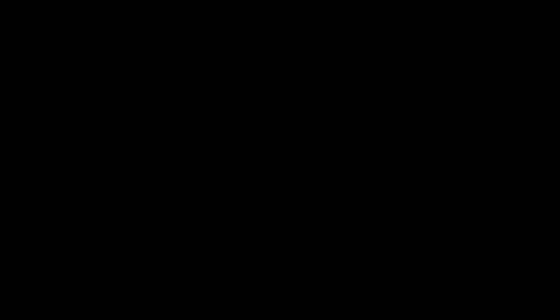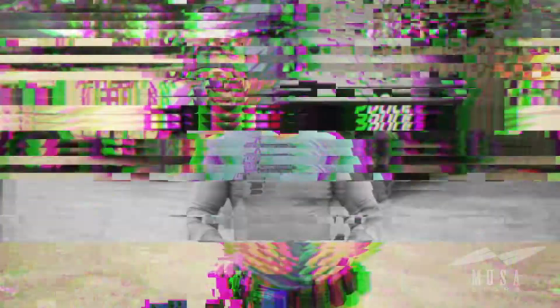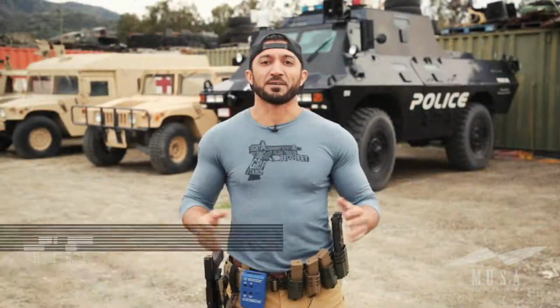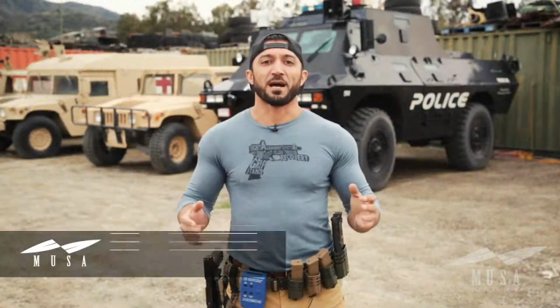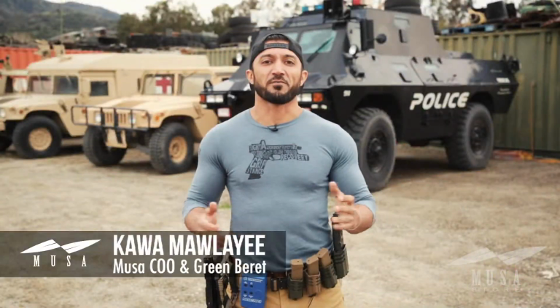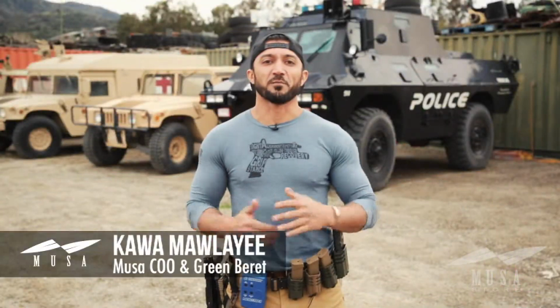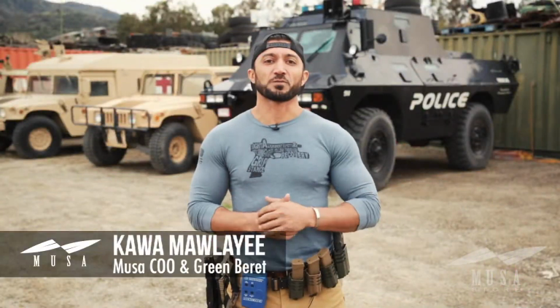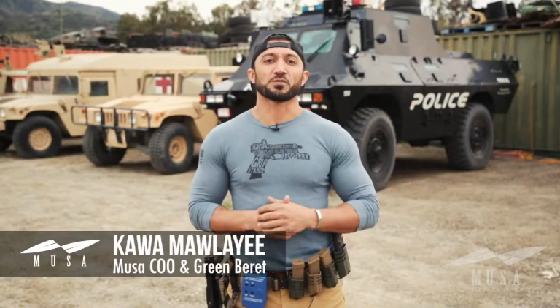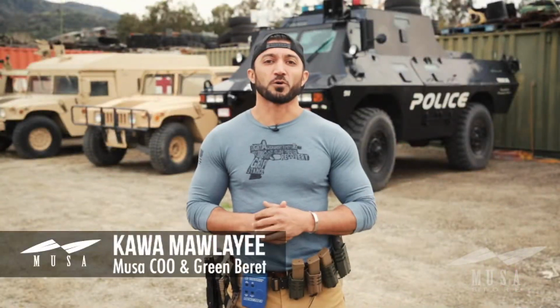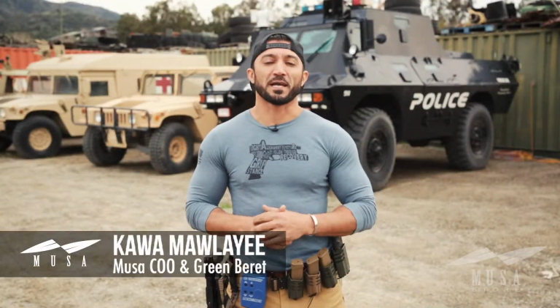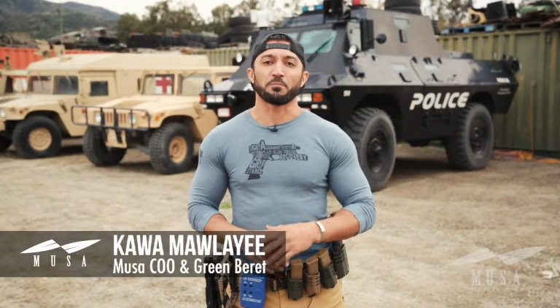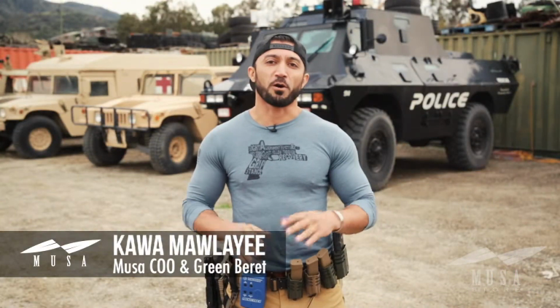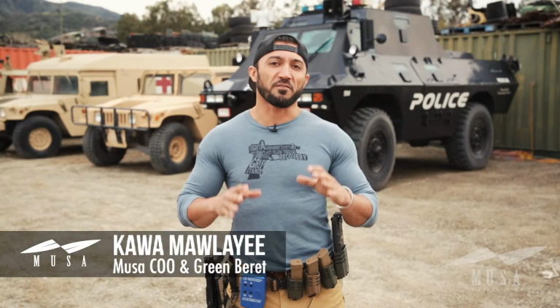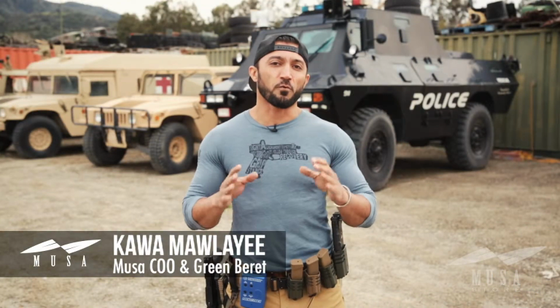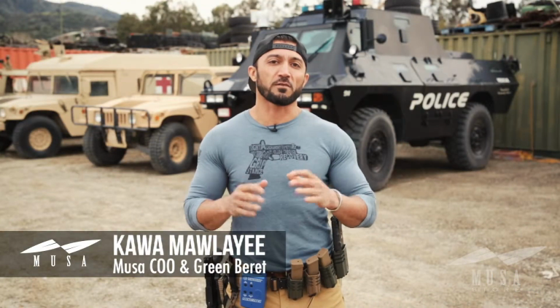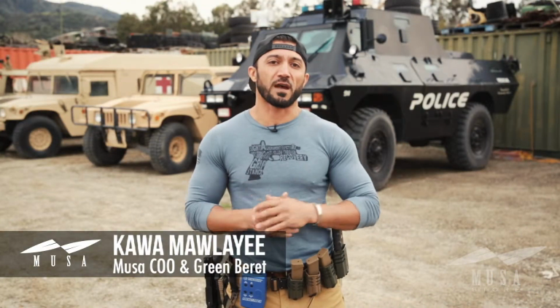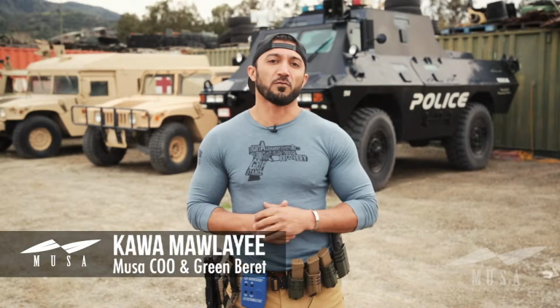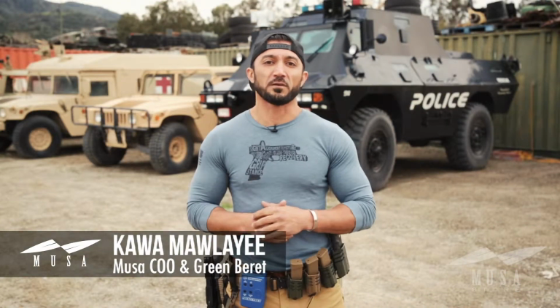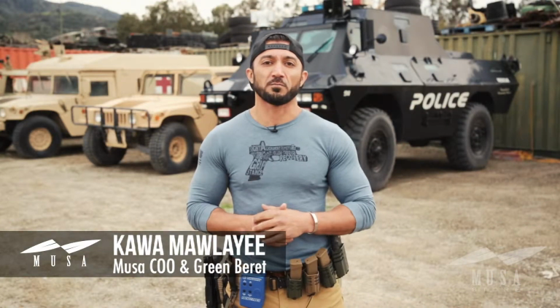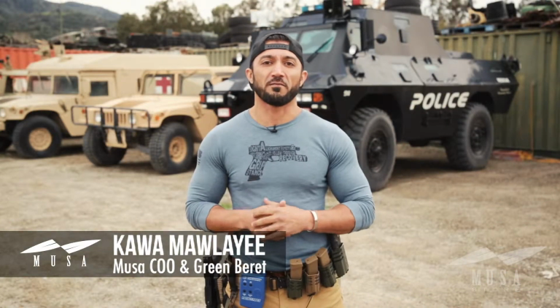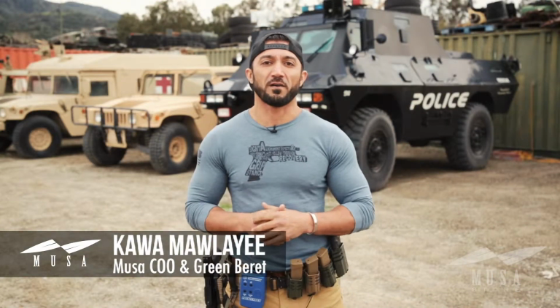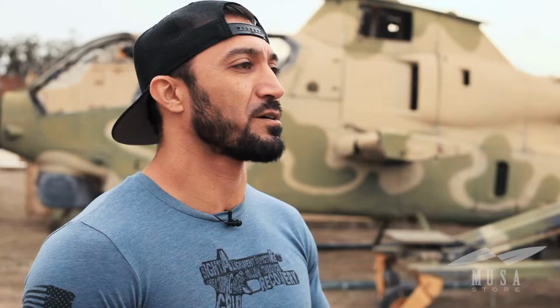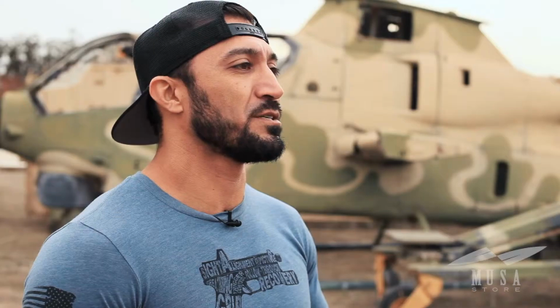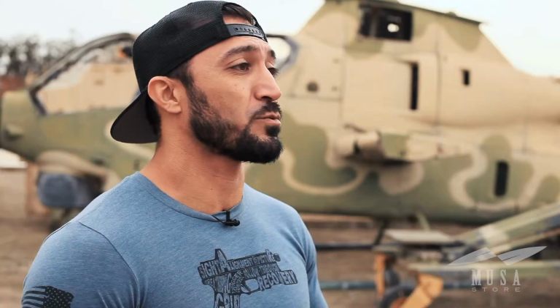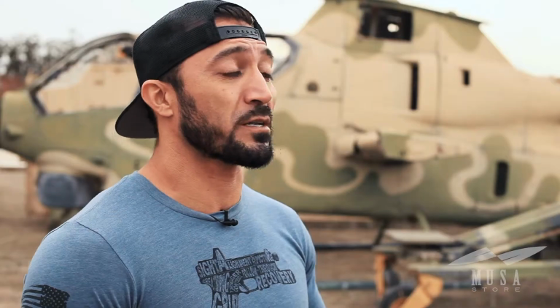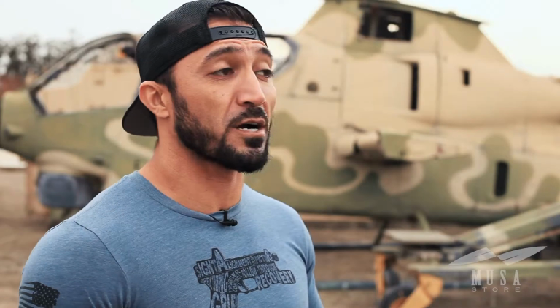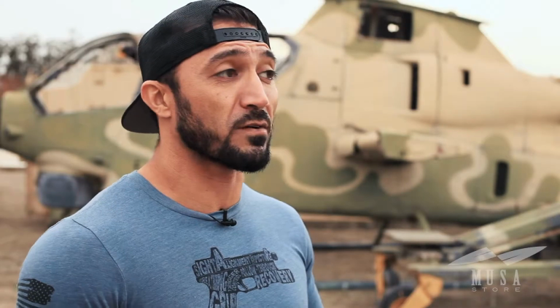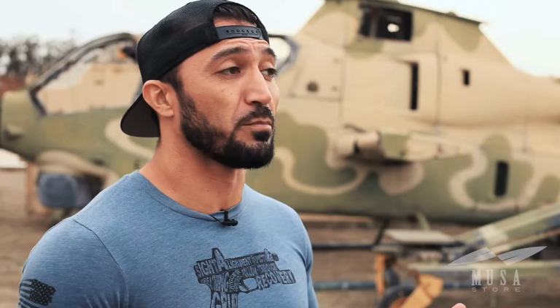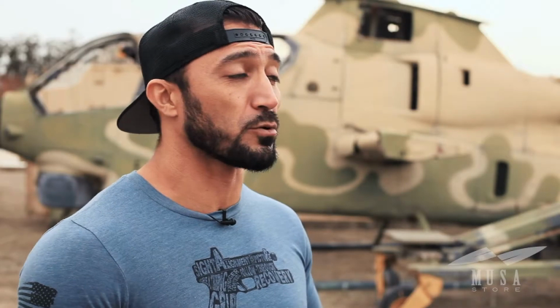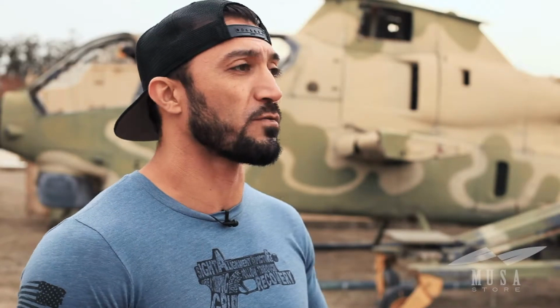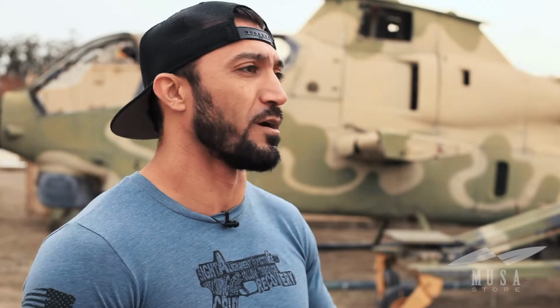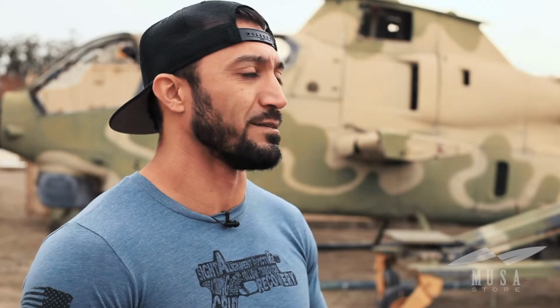Hey guys, I'm Kyle from the Moosa Store and in part 4 of Rifle and Pistol Malfunctions we're going to cover bolt overrides.